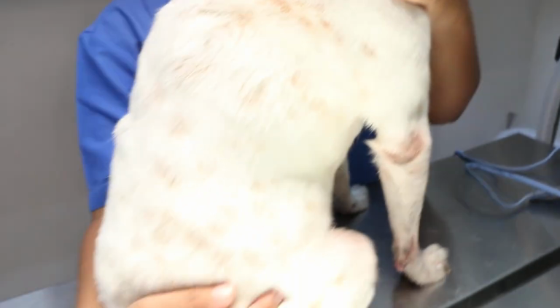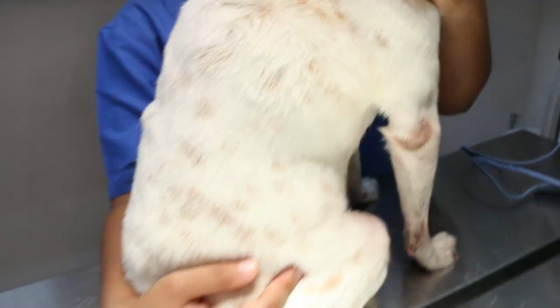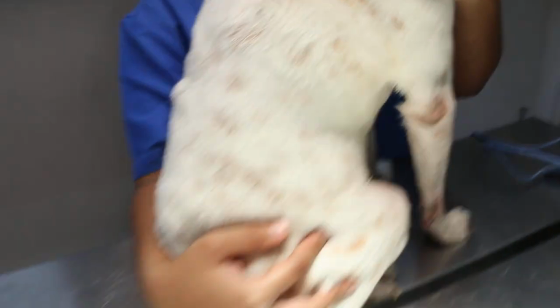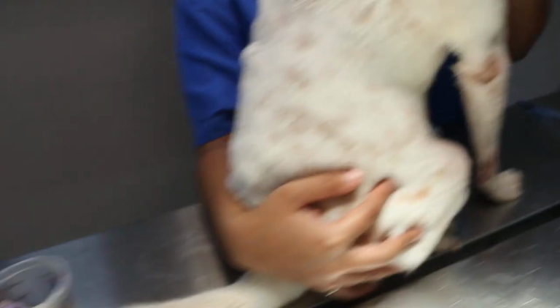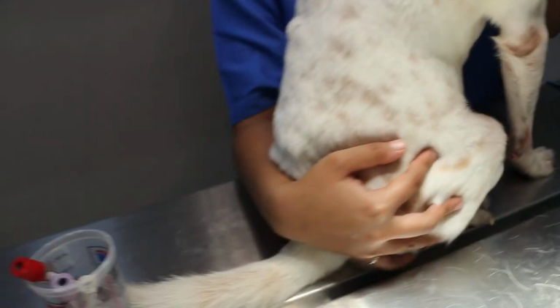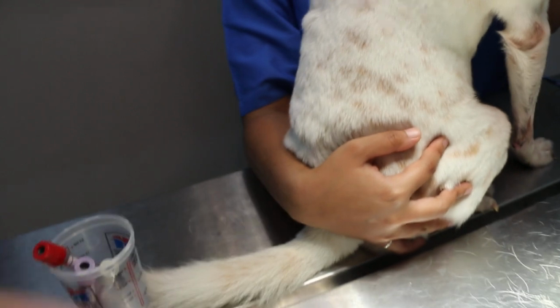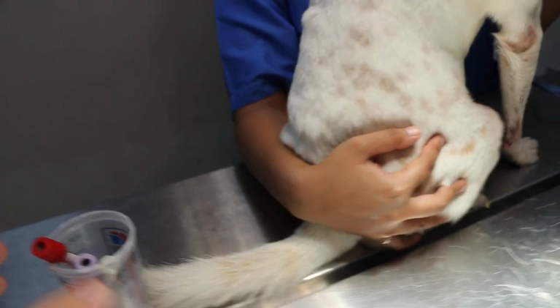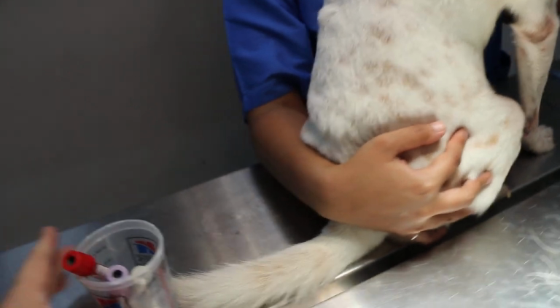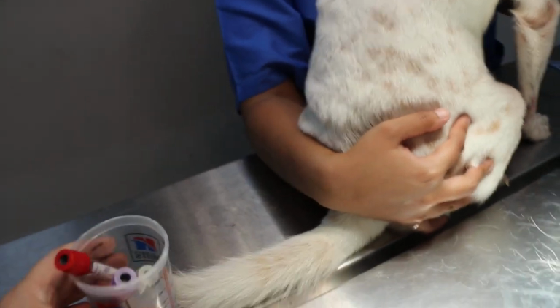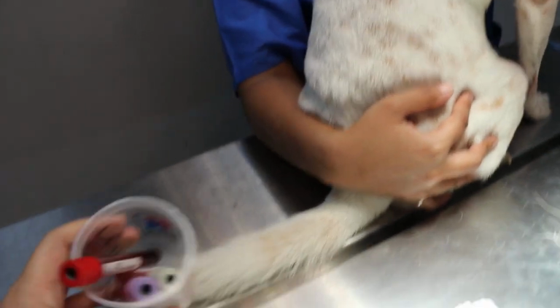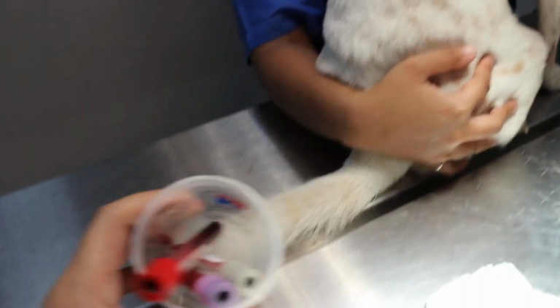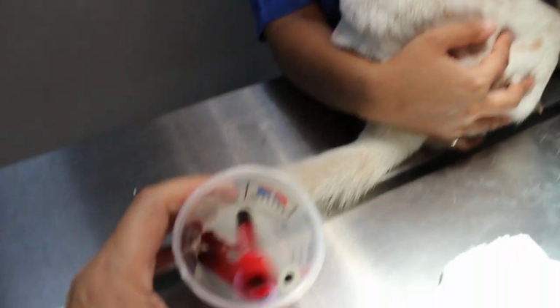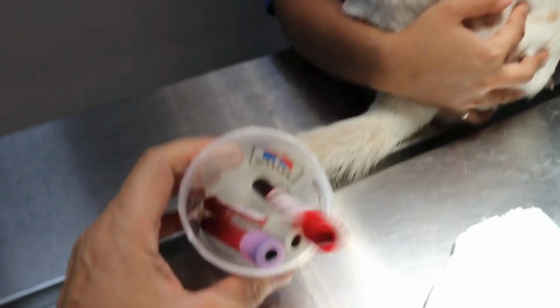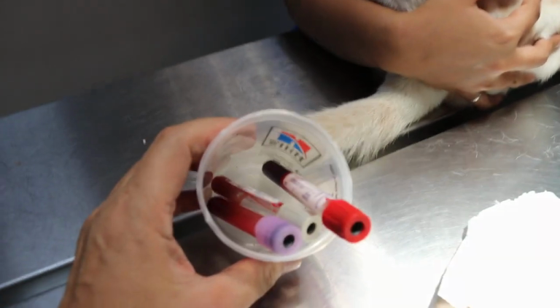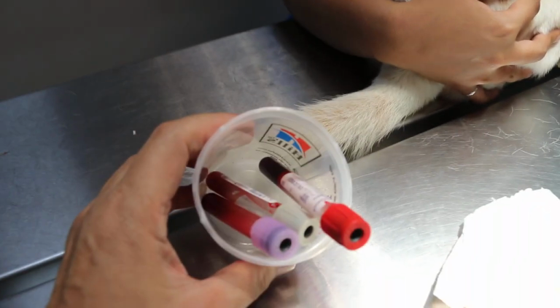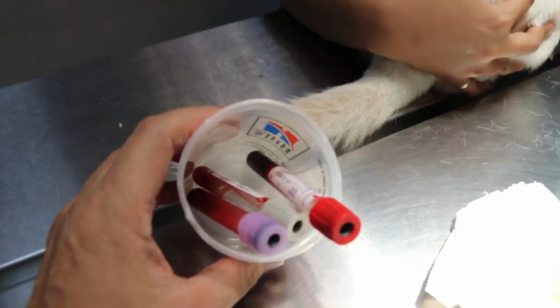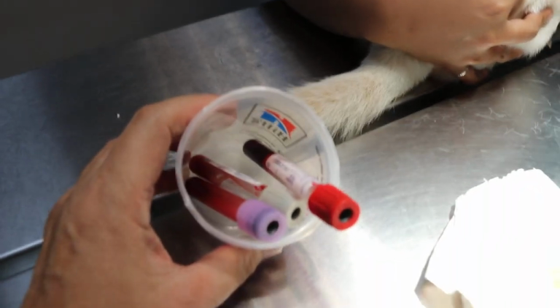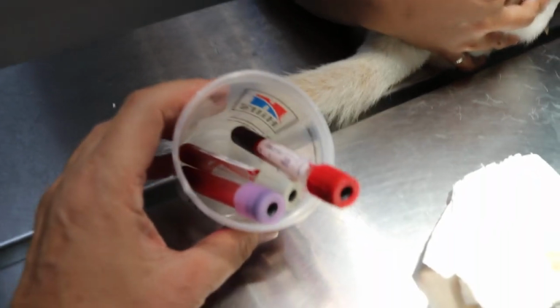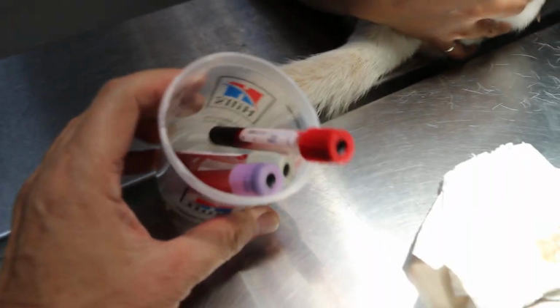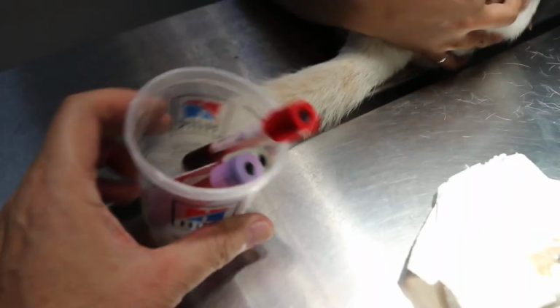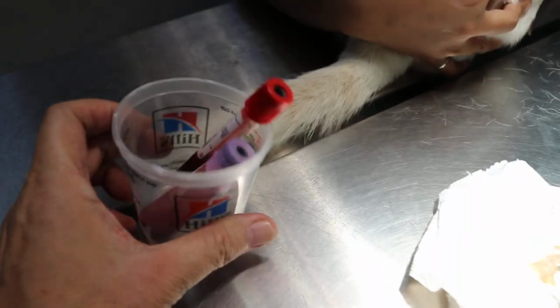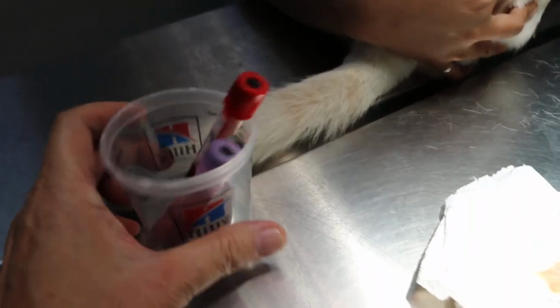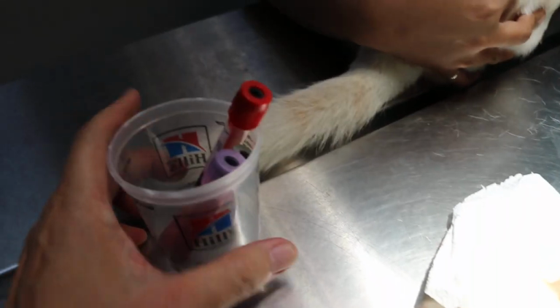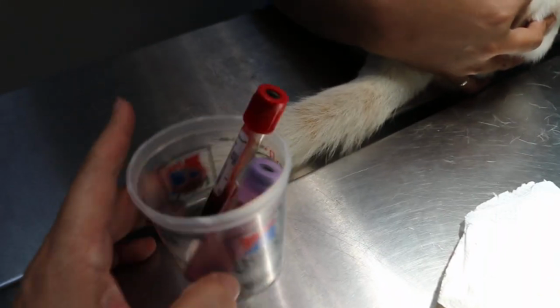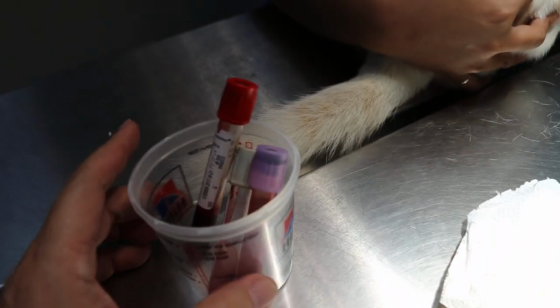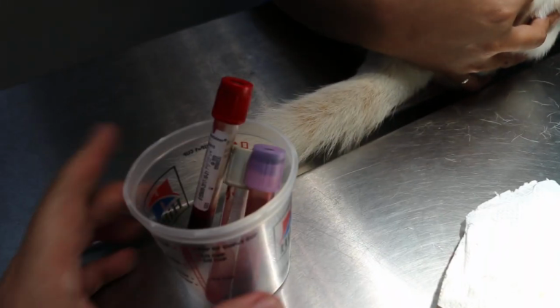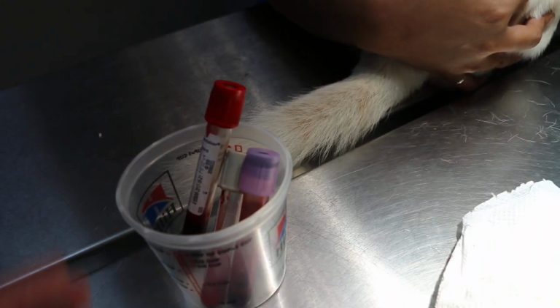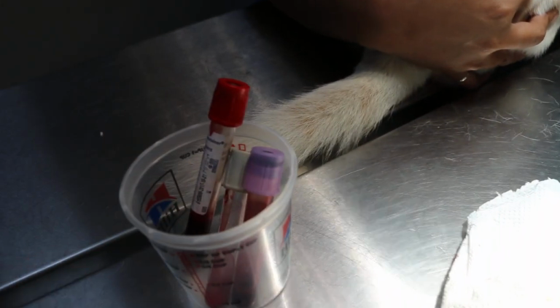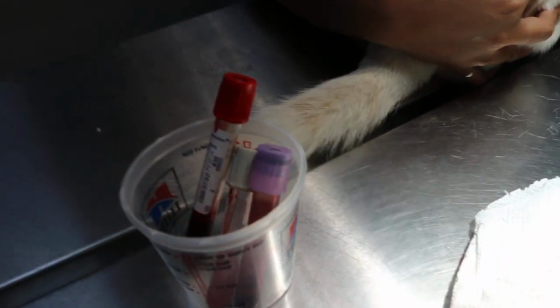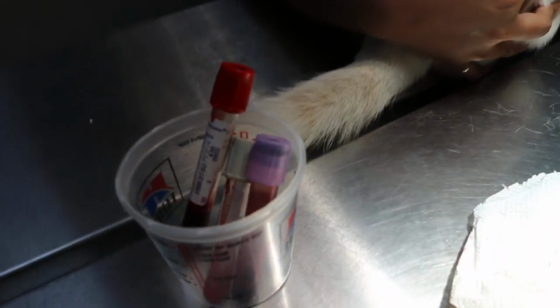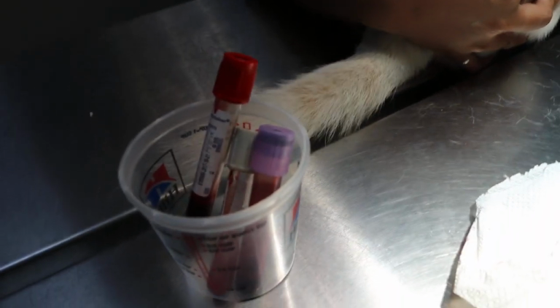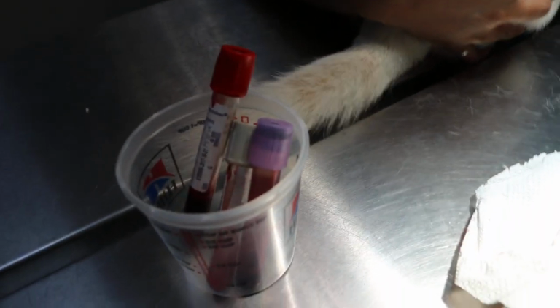So we'll check the blood tubes for the liver.